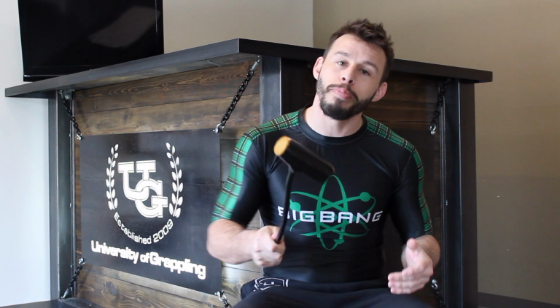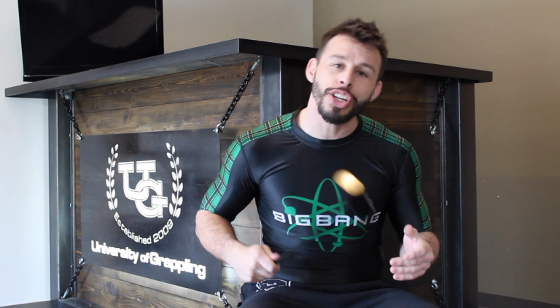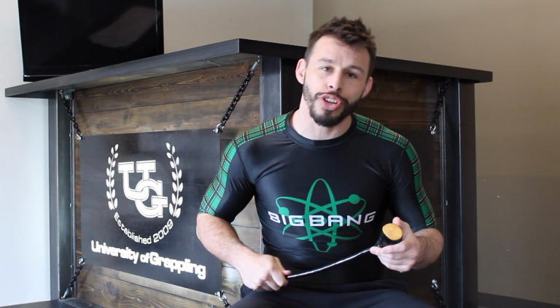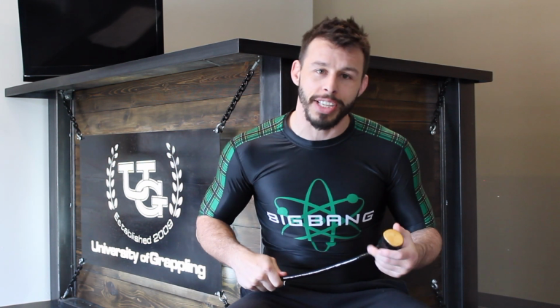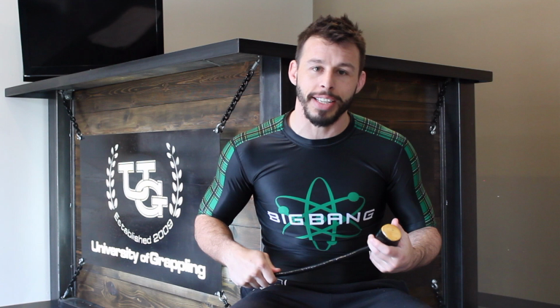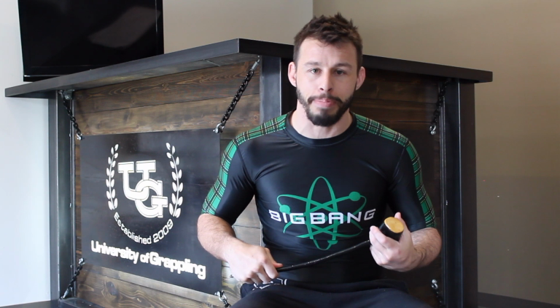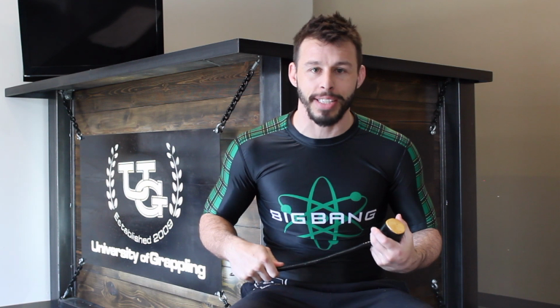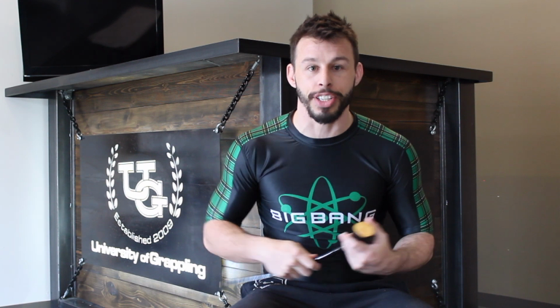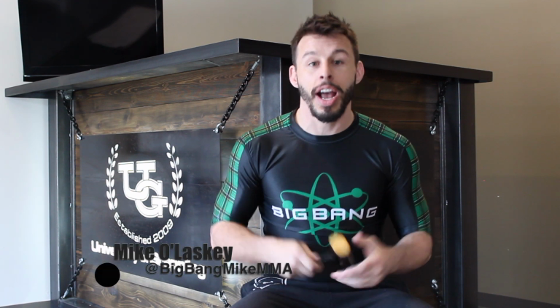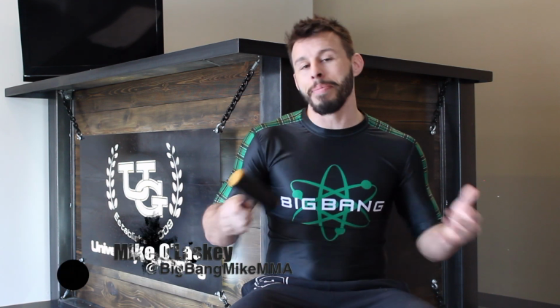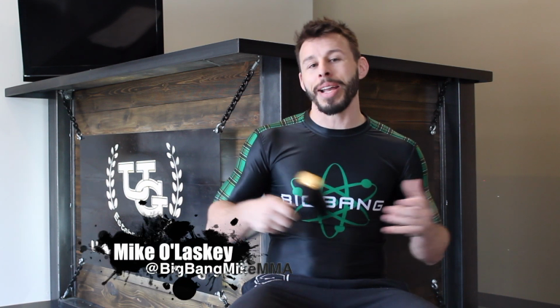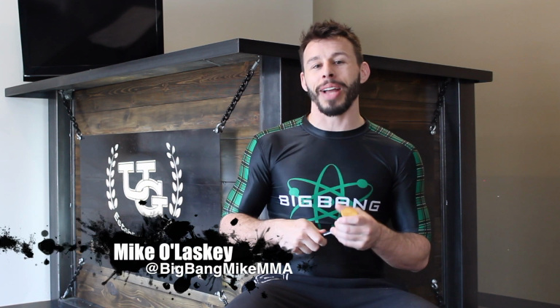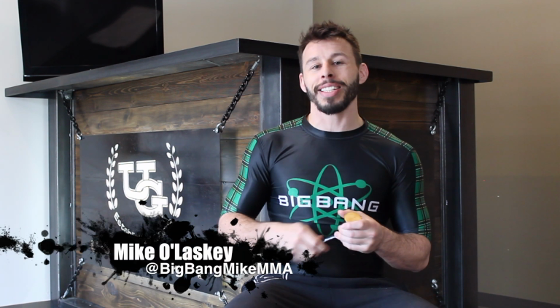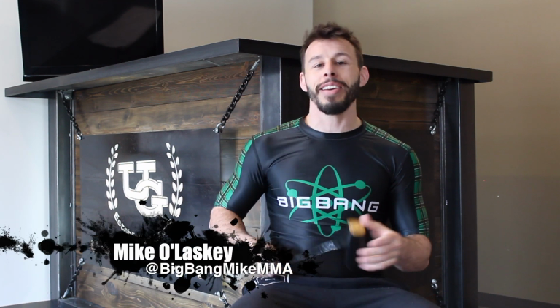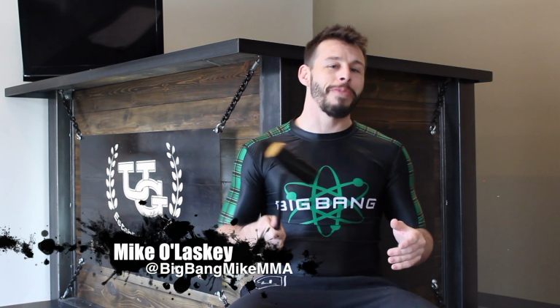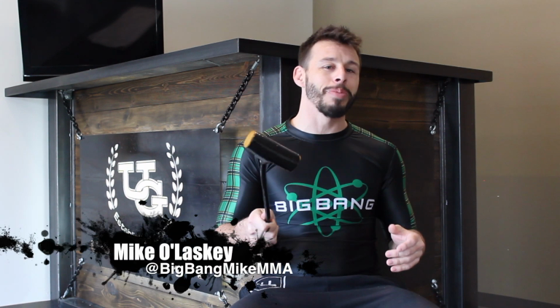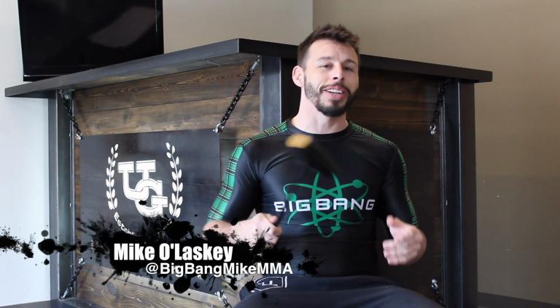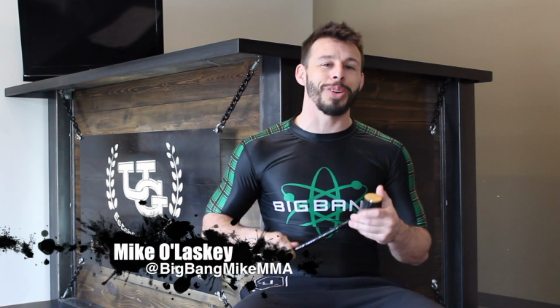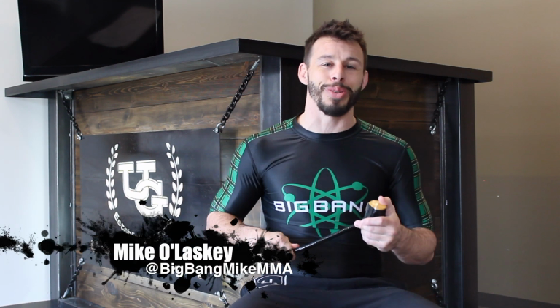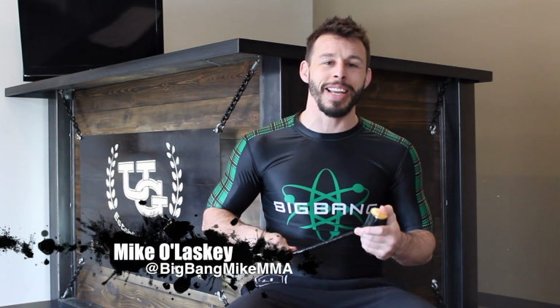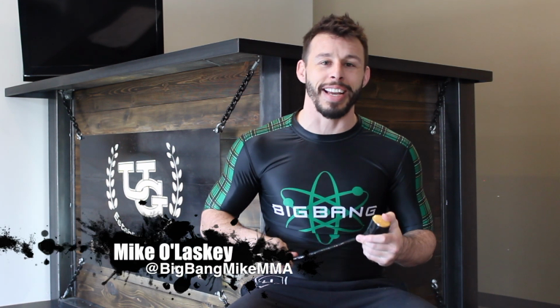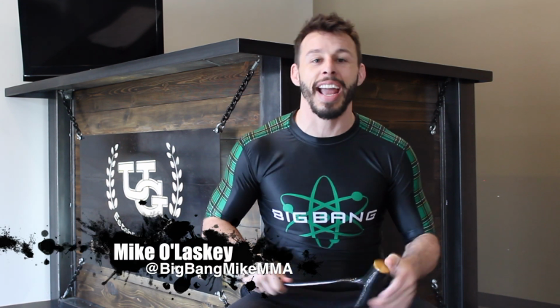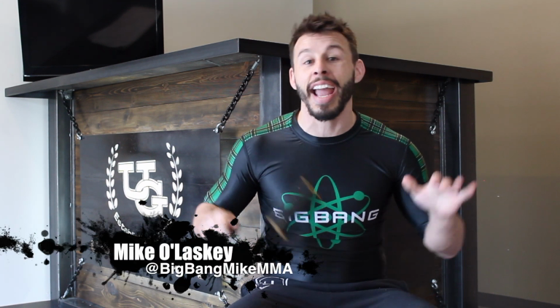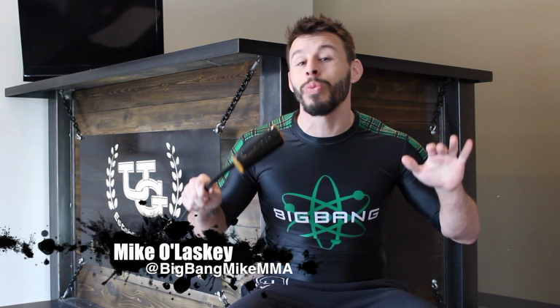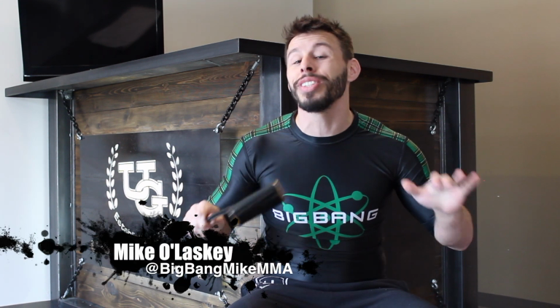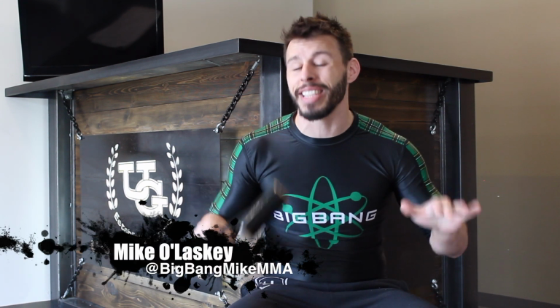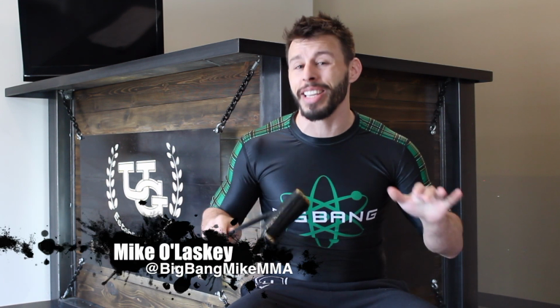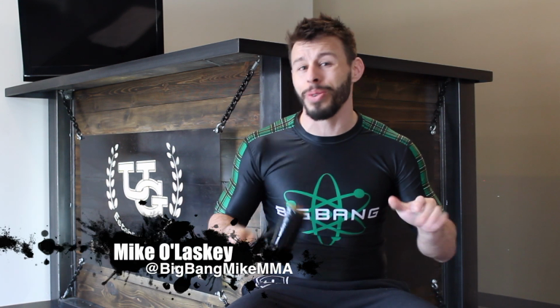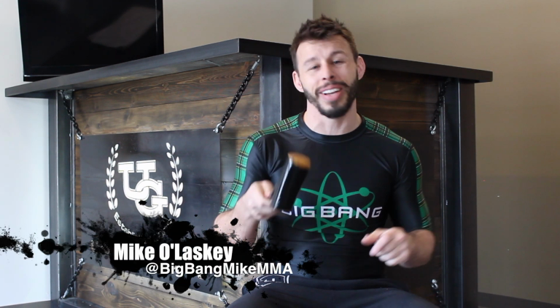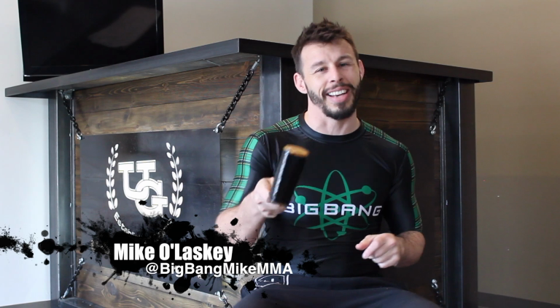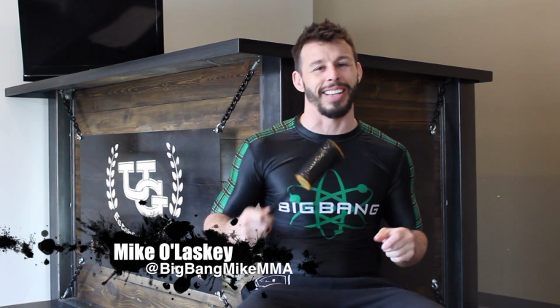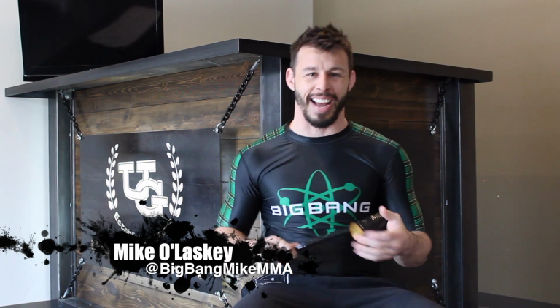So make sure to send us a message. I'm Michael Lasky — follow me on social media, and we'll see you in class.